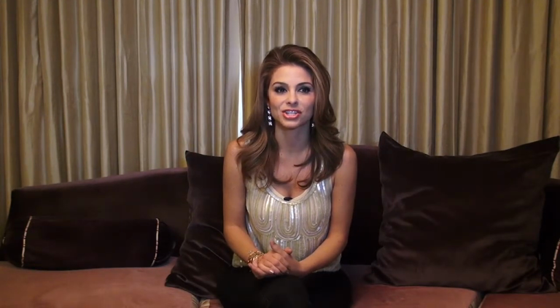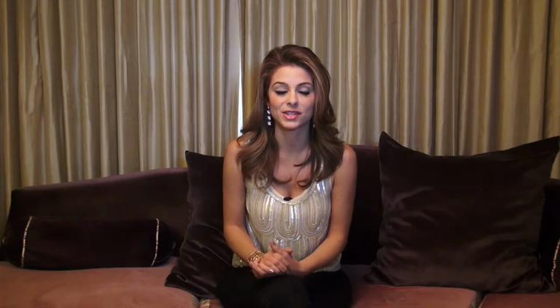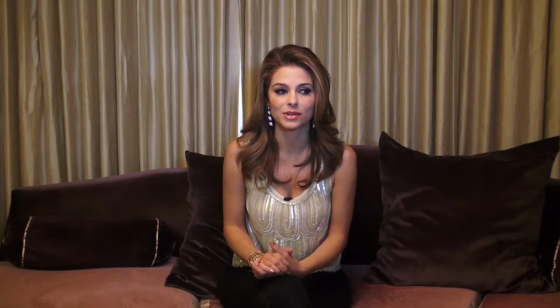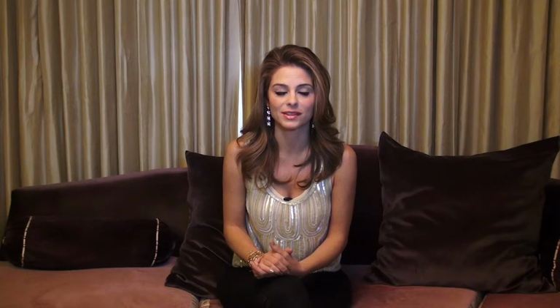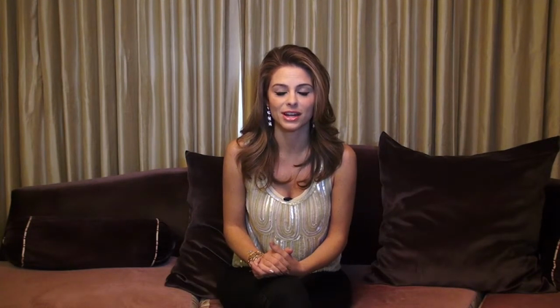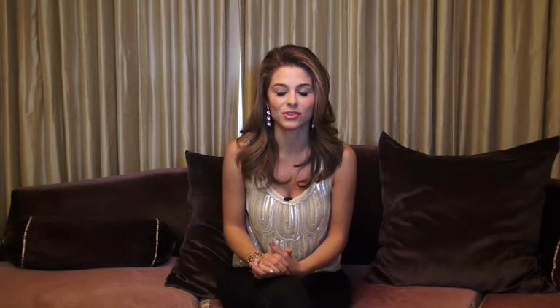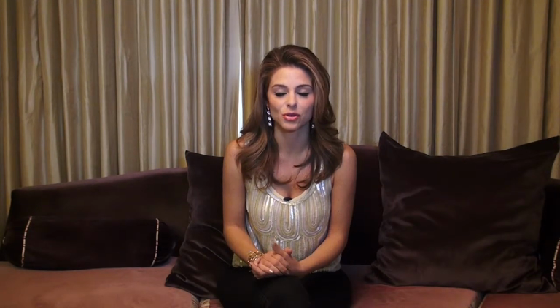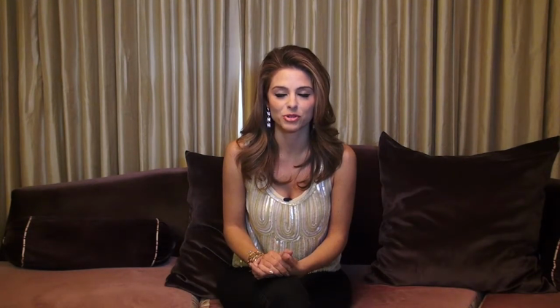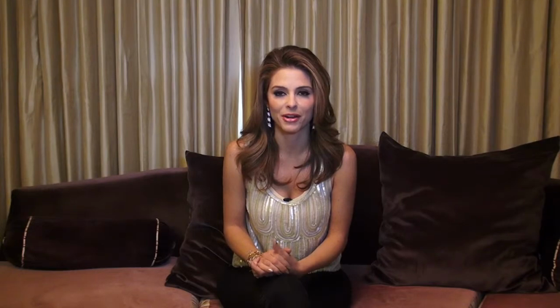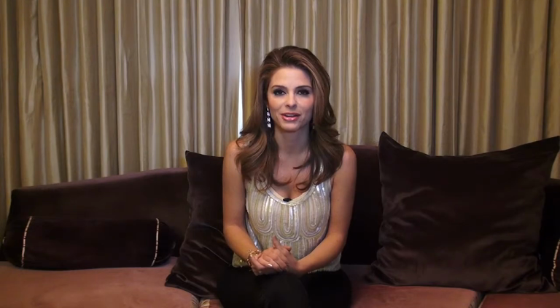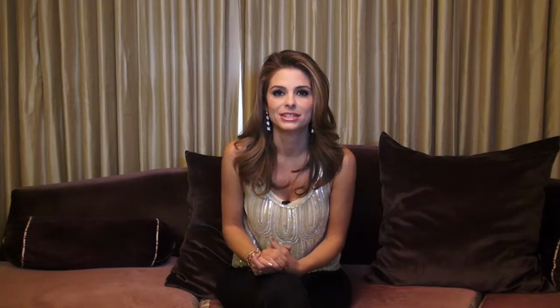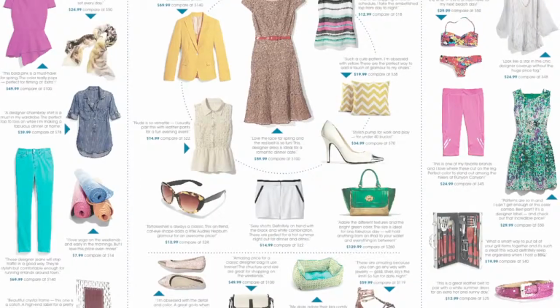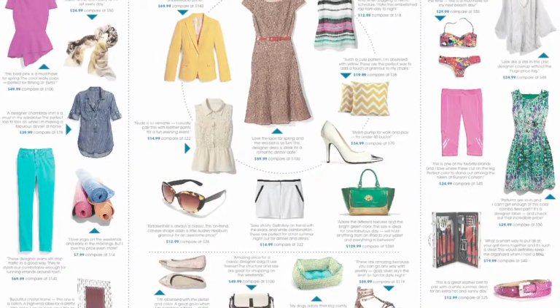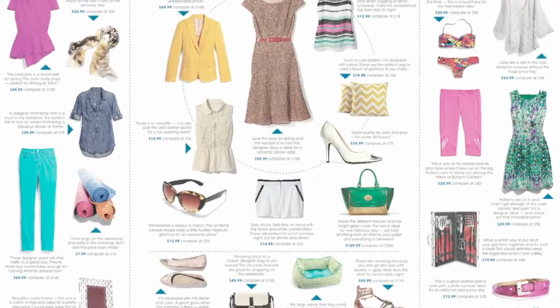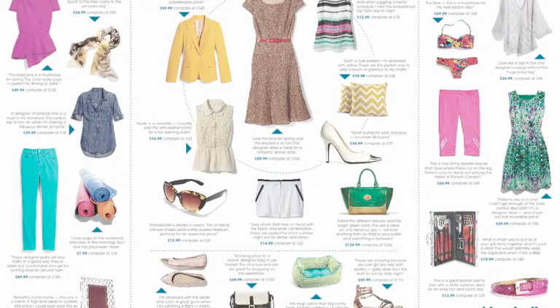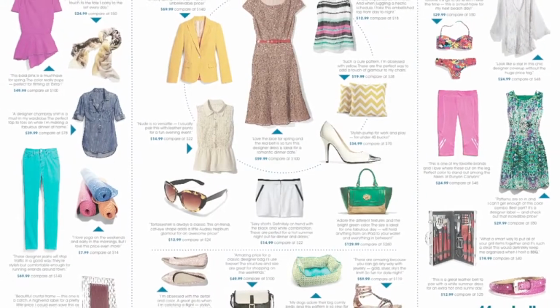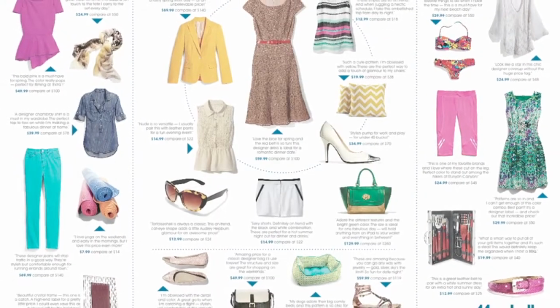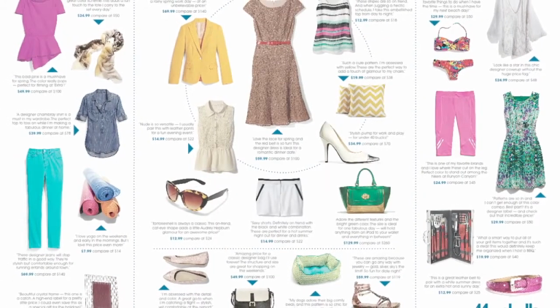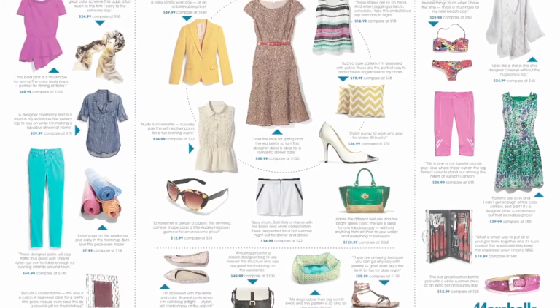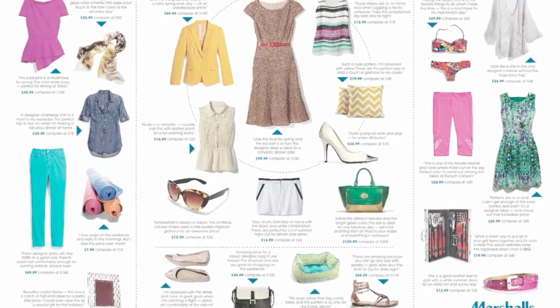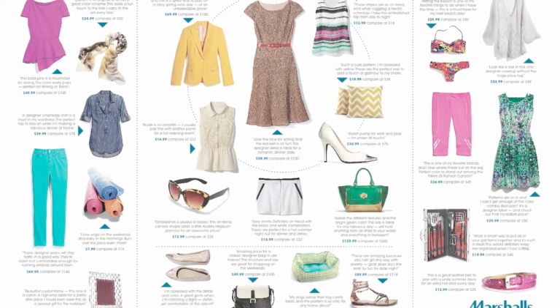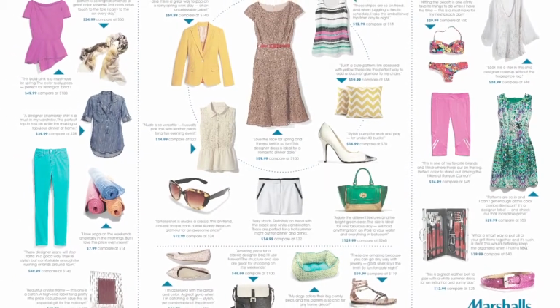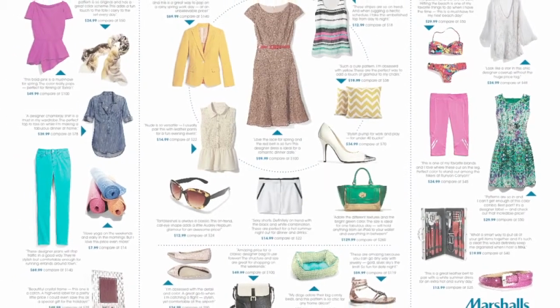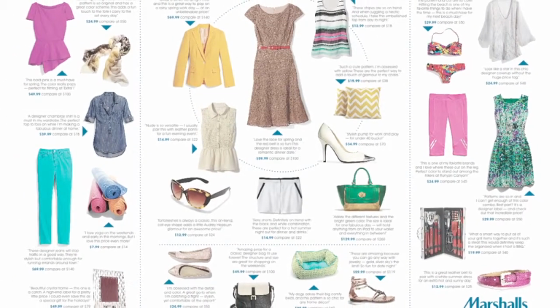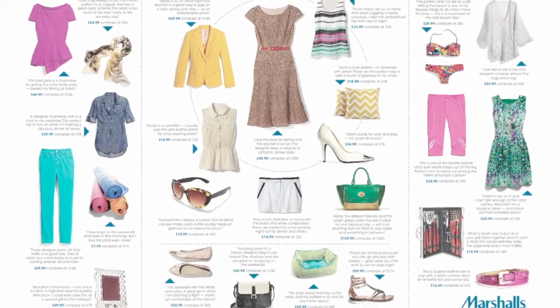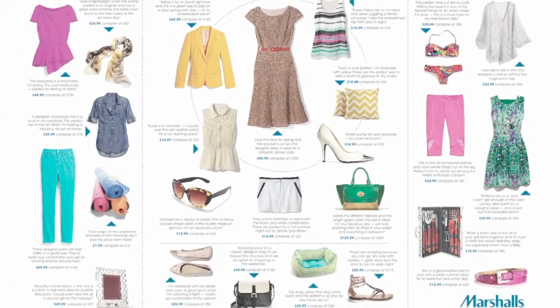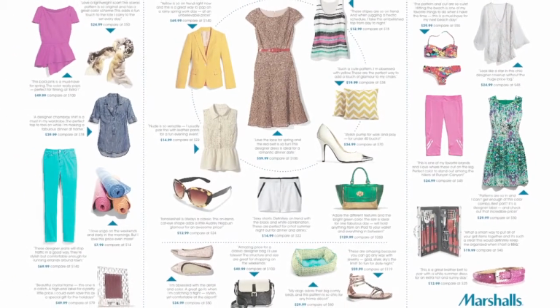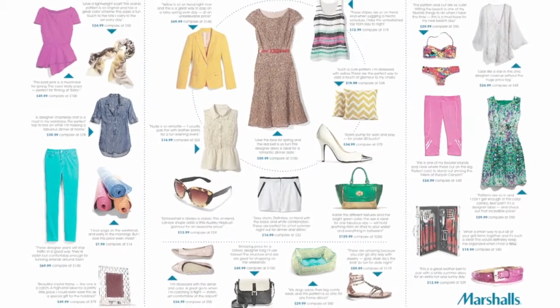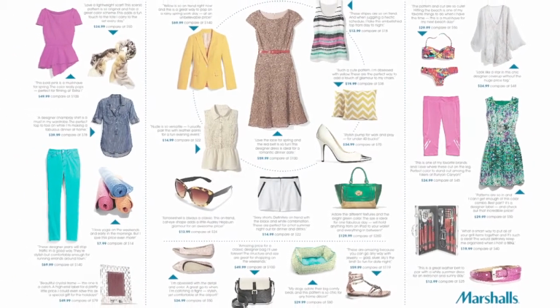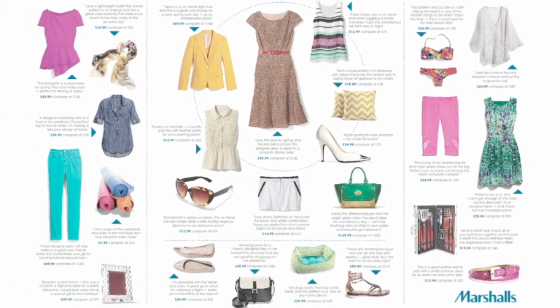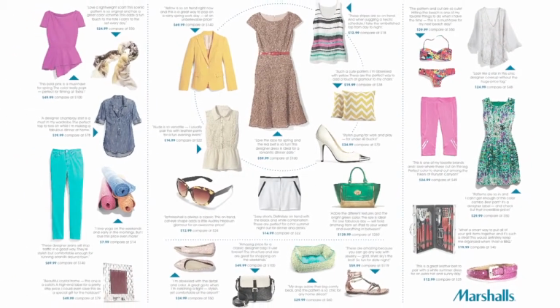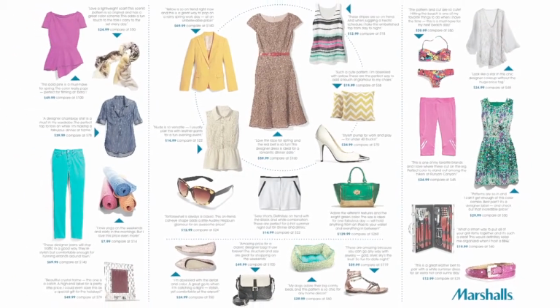I just did it recently and I feel so much better. I have so many fun things that I got at Marshall's that I added to my closet for spring.